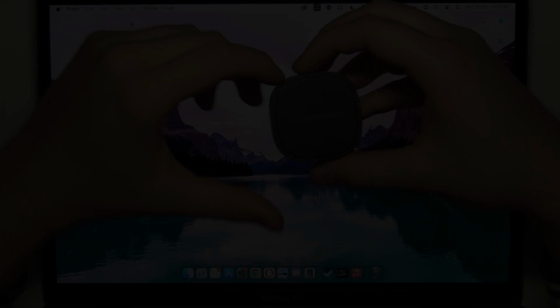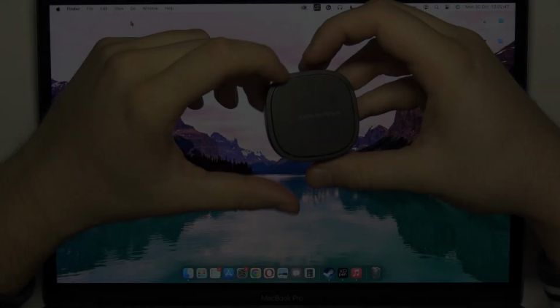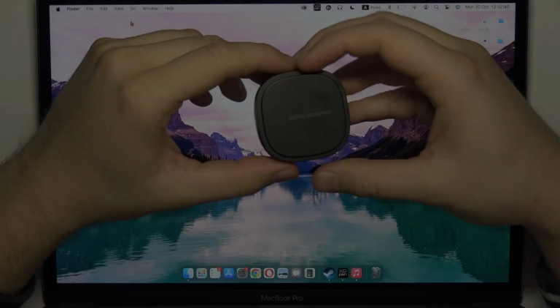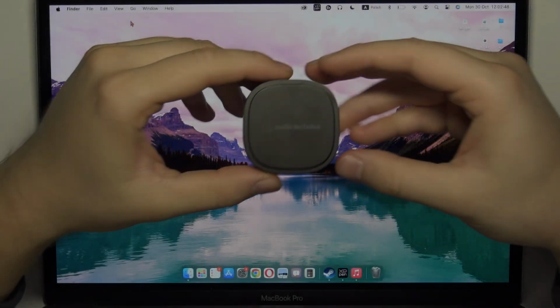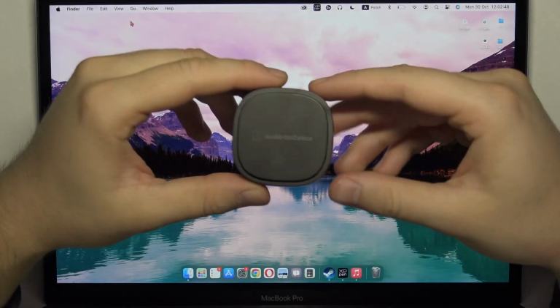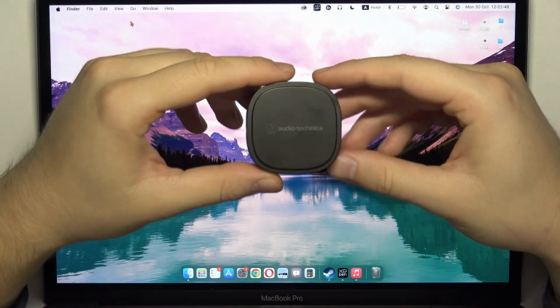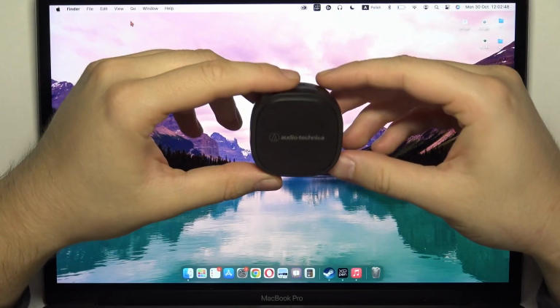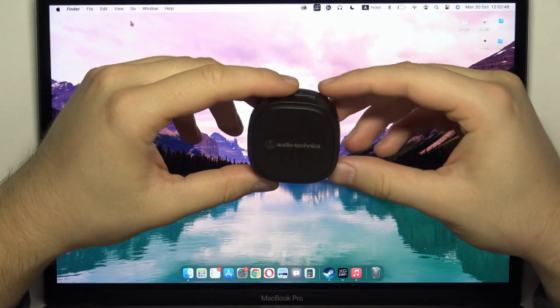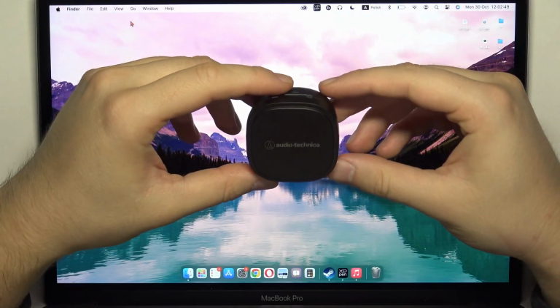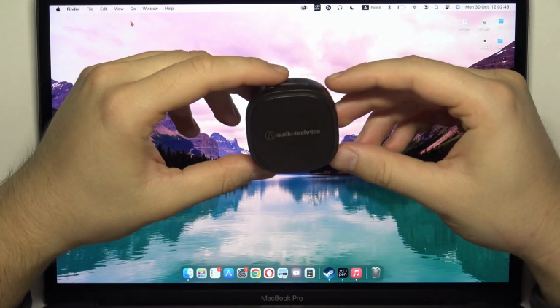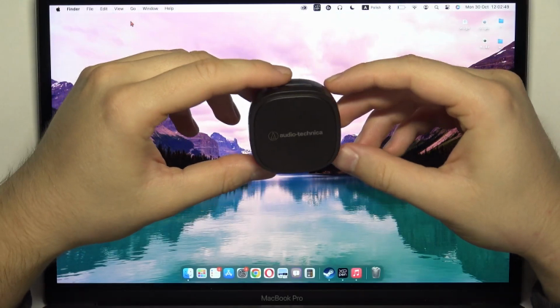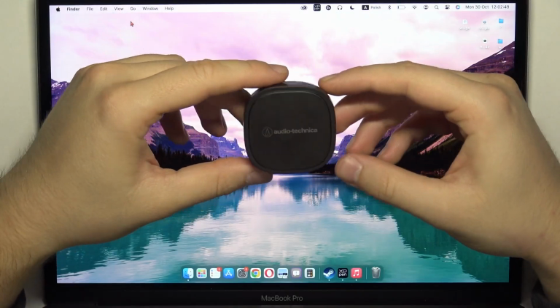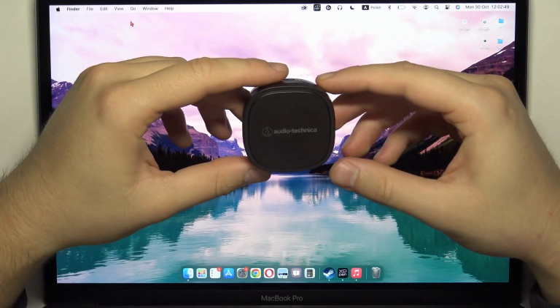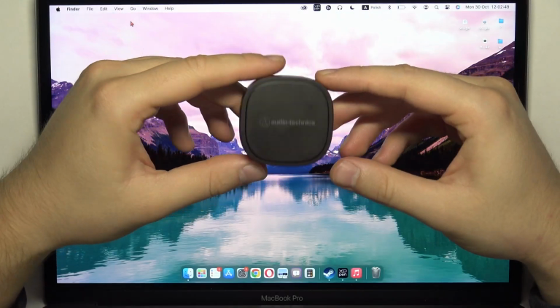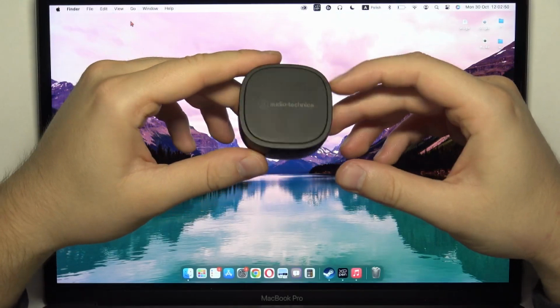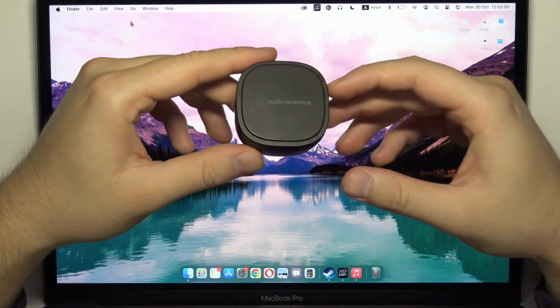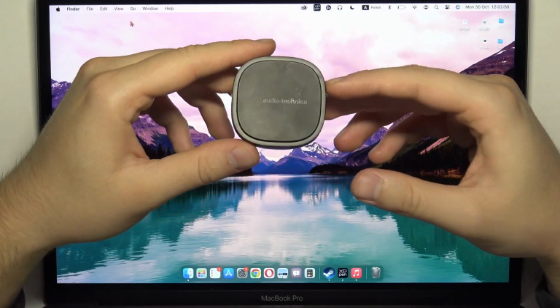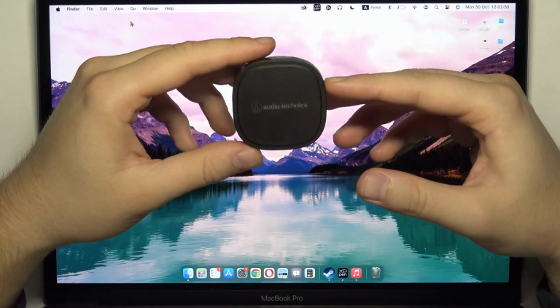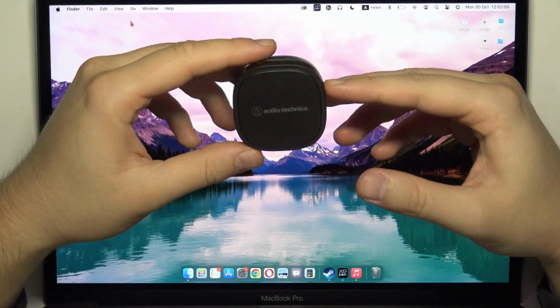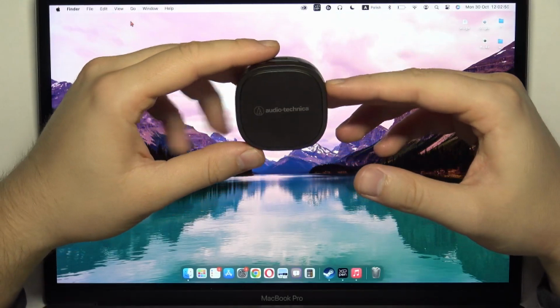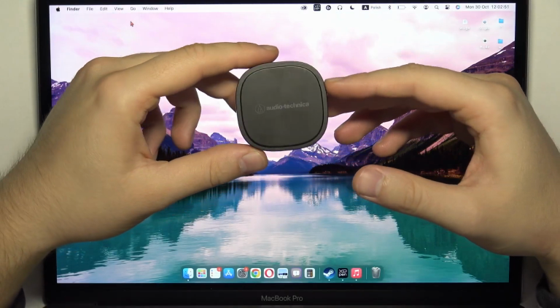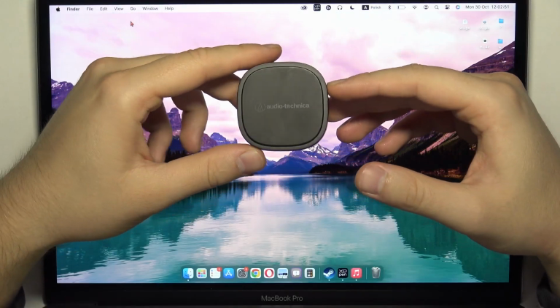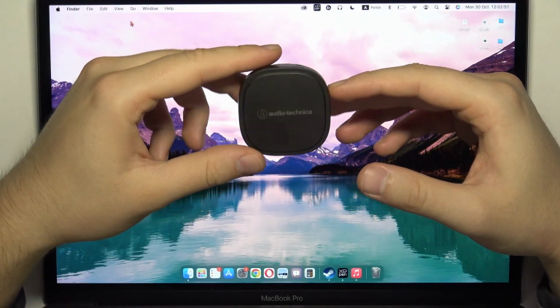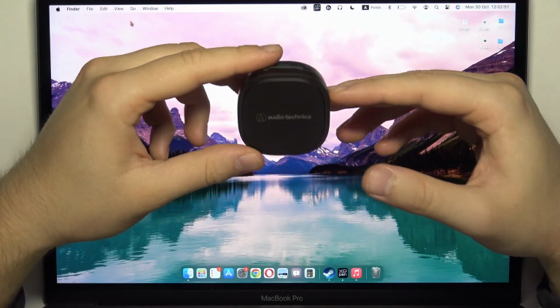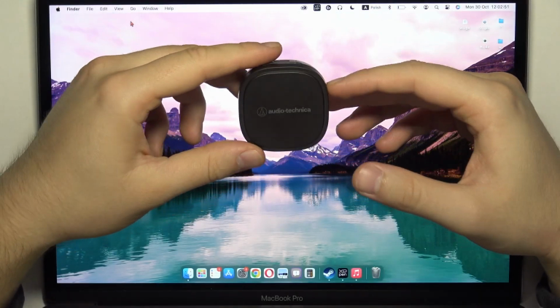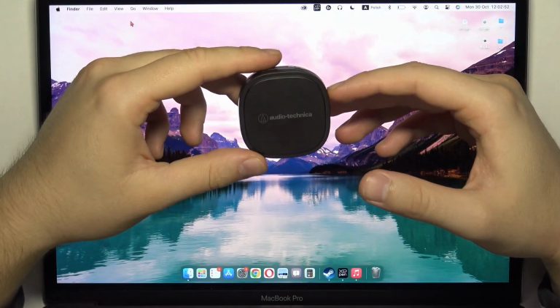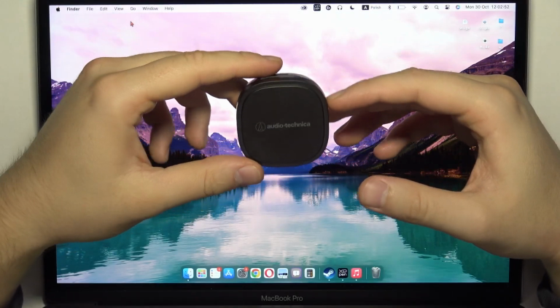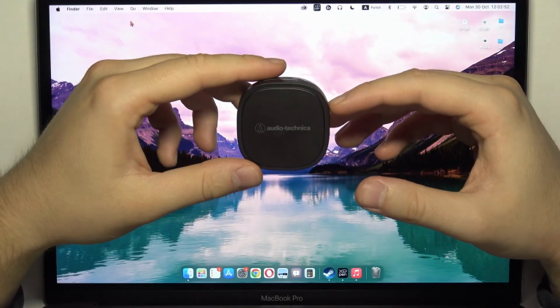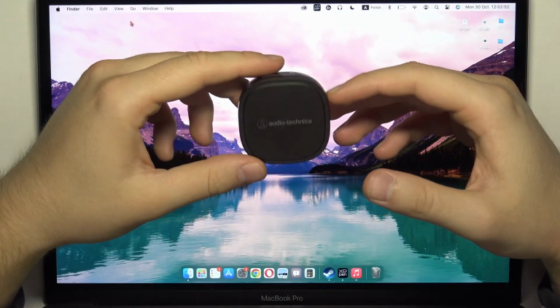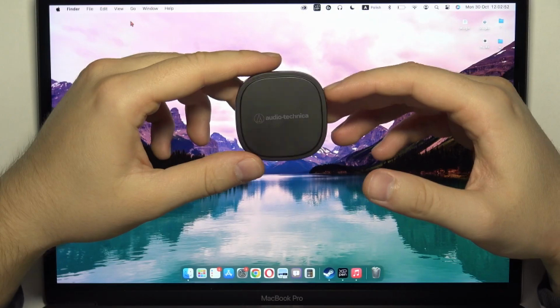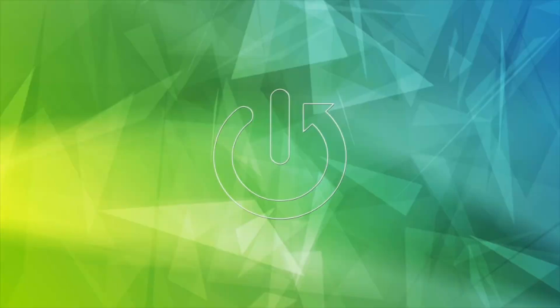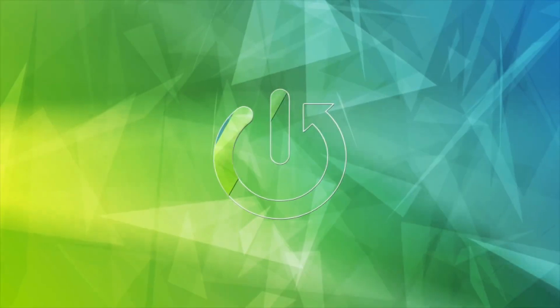Hello, in this video I'm going to show you how we can pair your Audio-Technica earbuds with your MacBook.